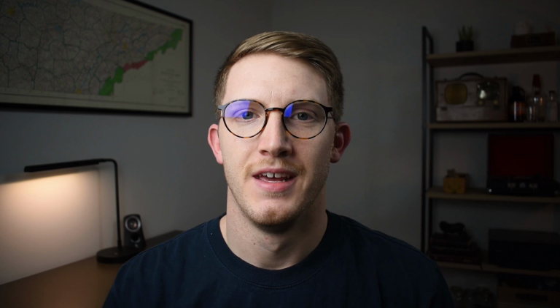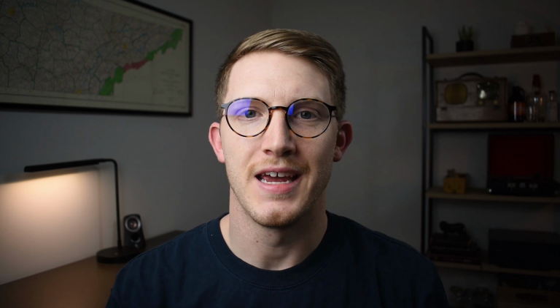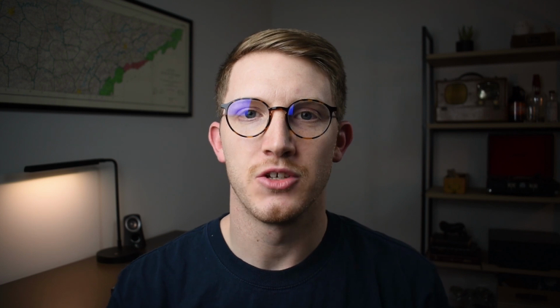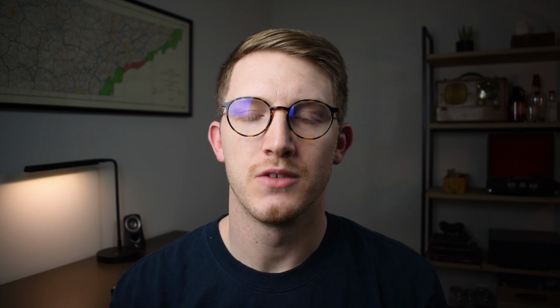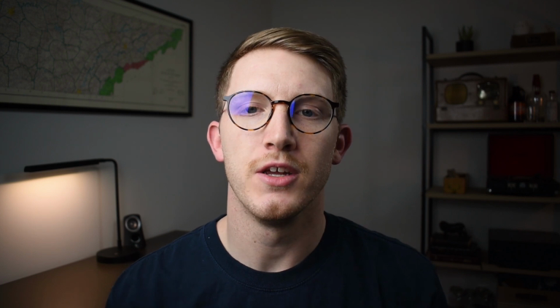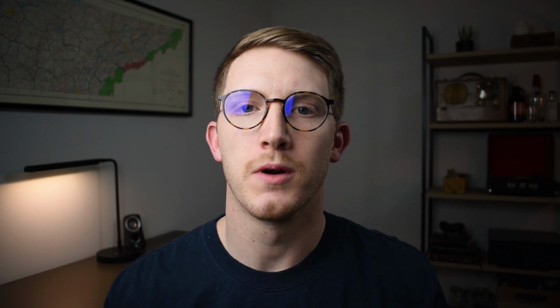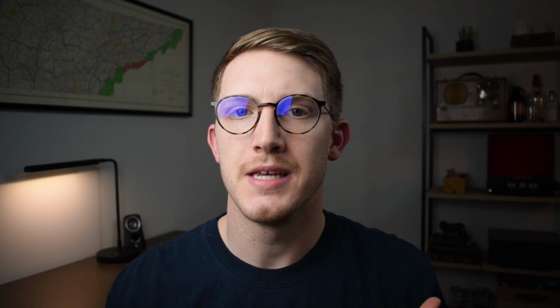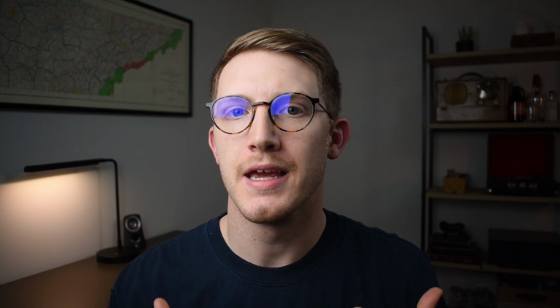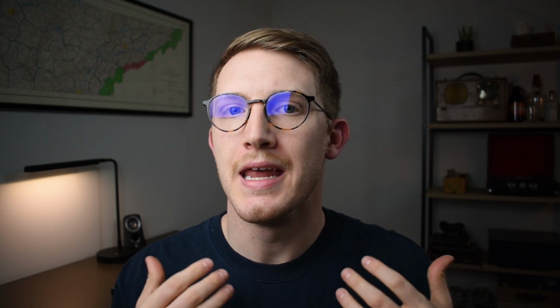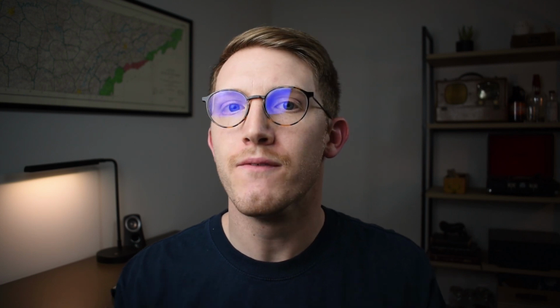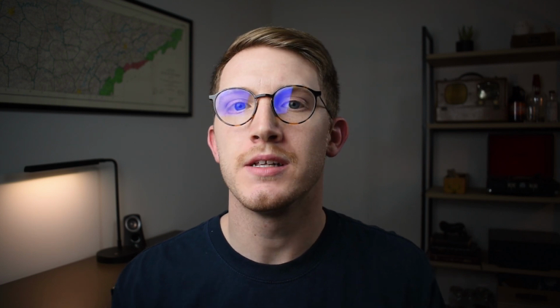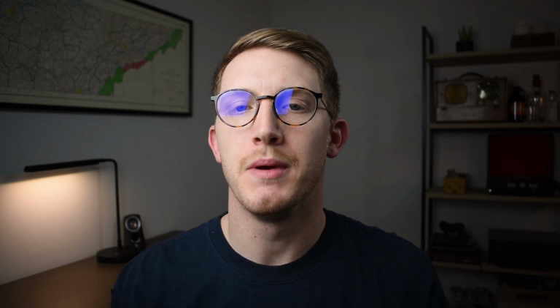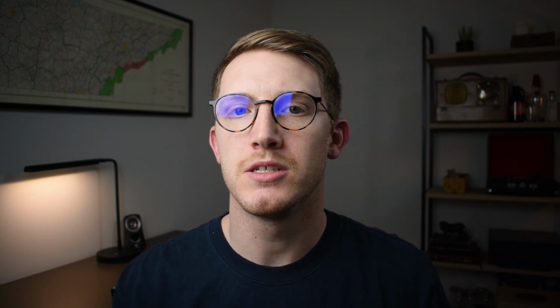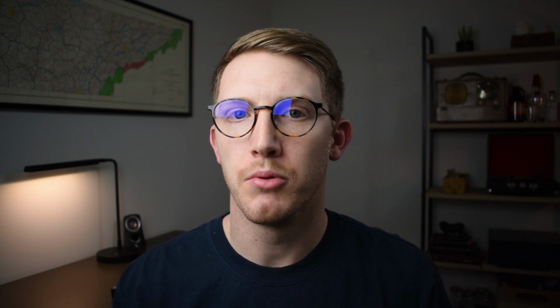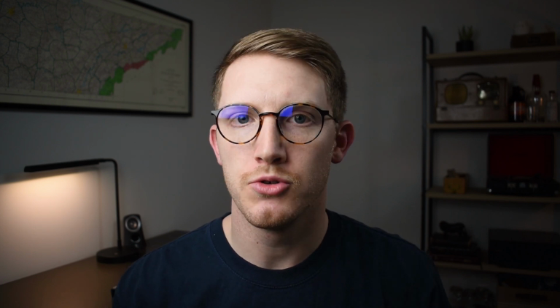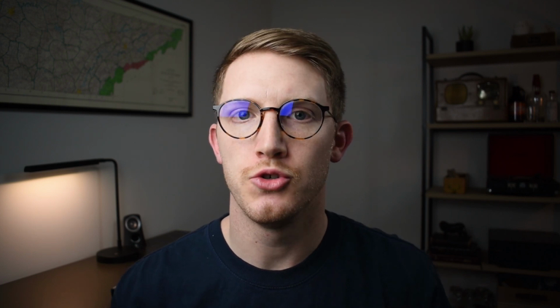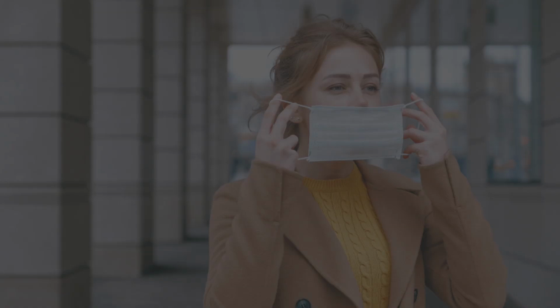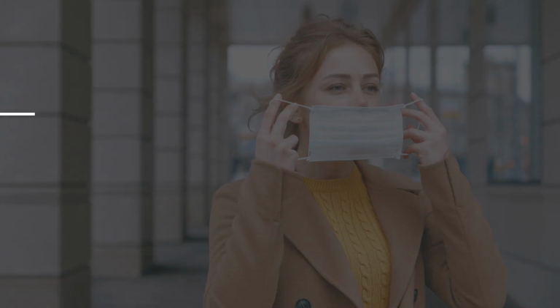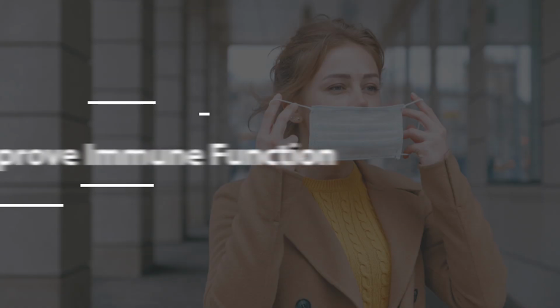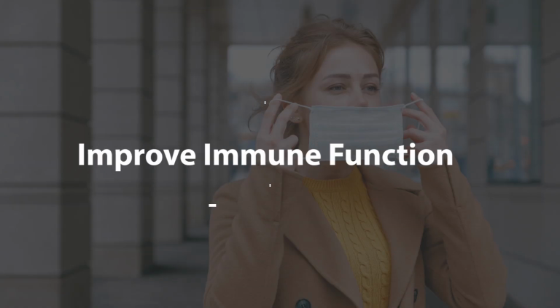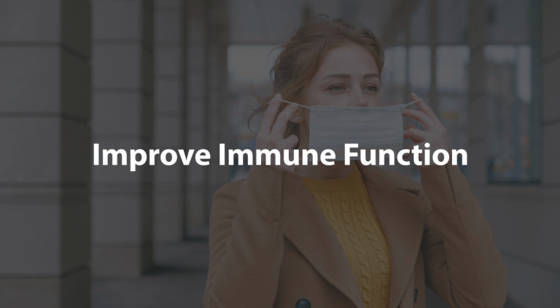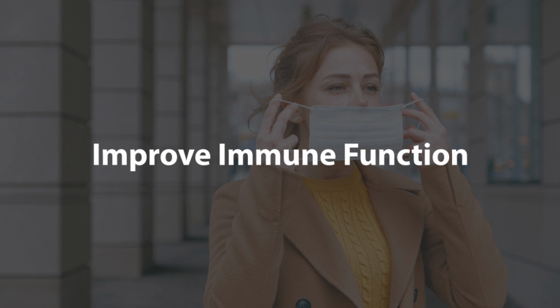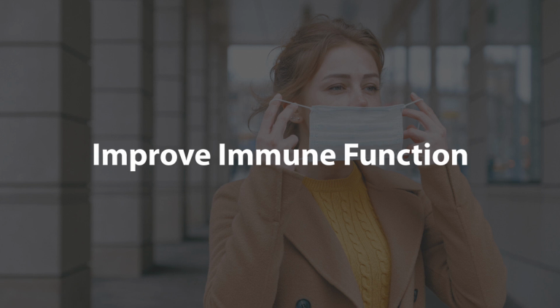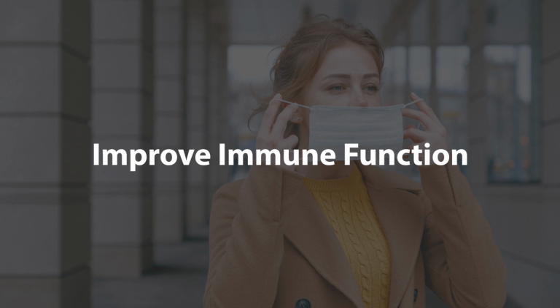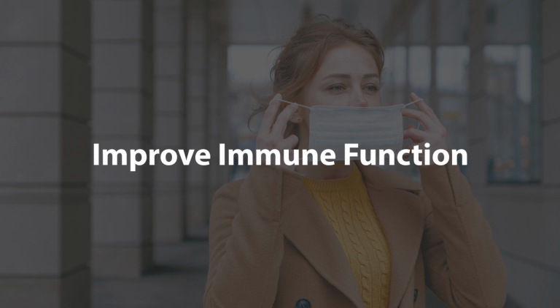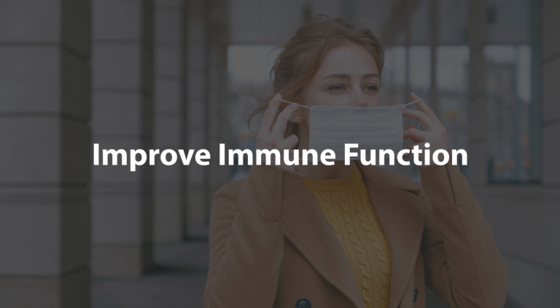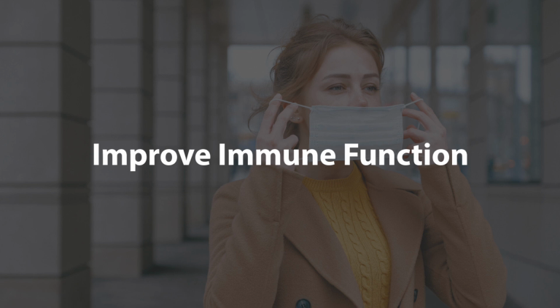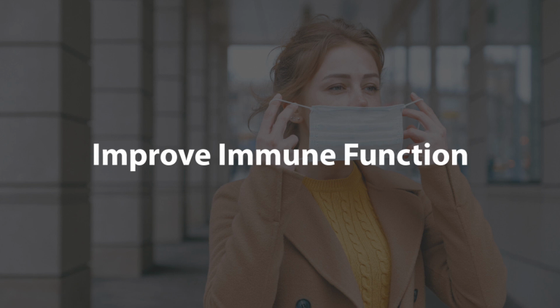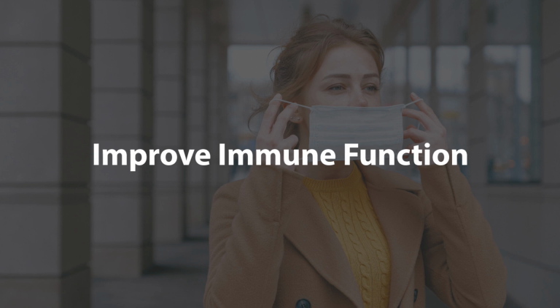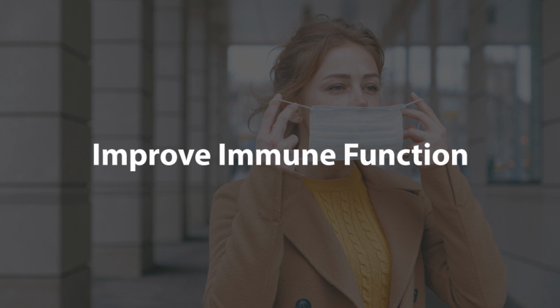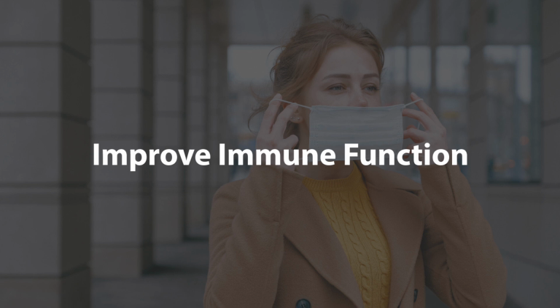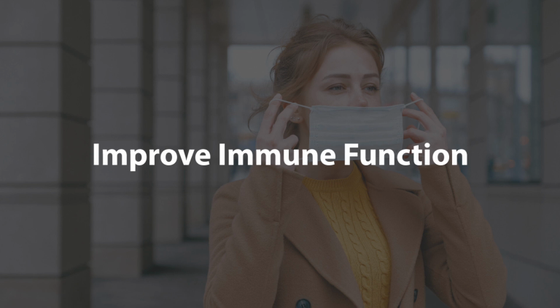Hey guys, so in this video we're going to be taking an evidence-based approach to increasing immune function. So let's dive right in.